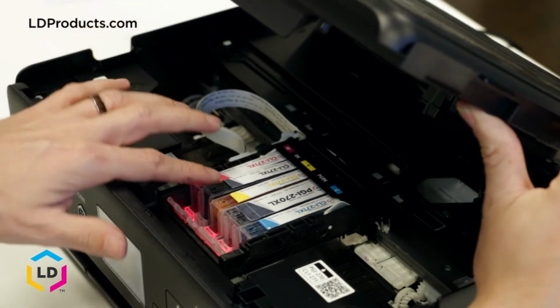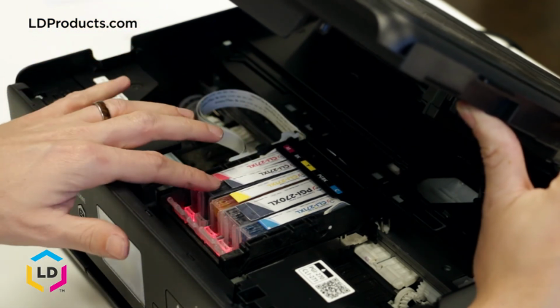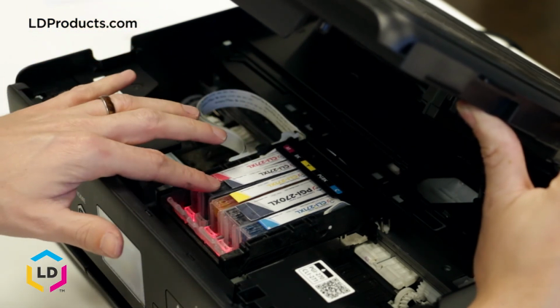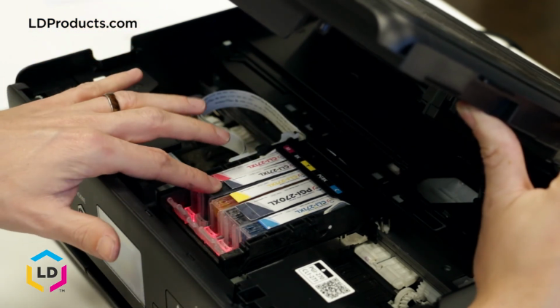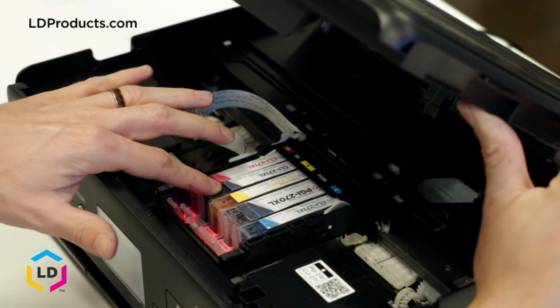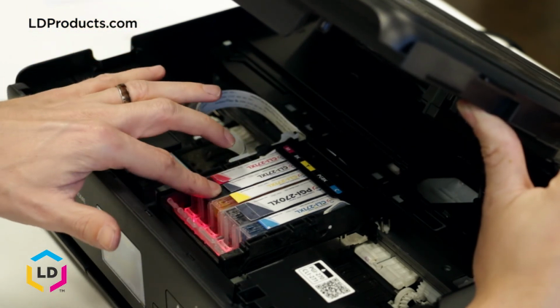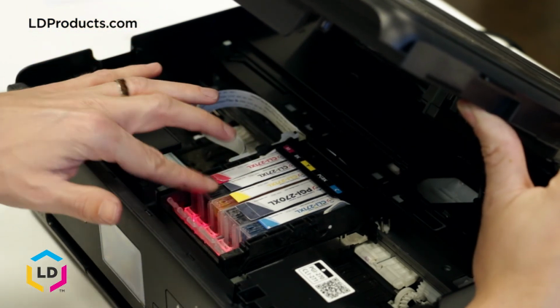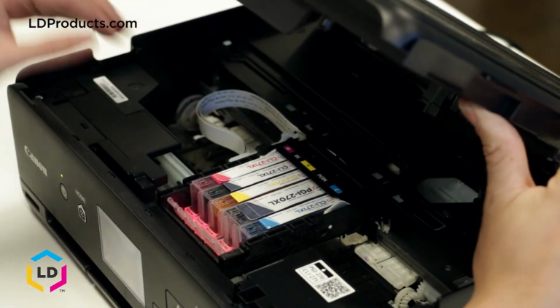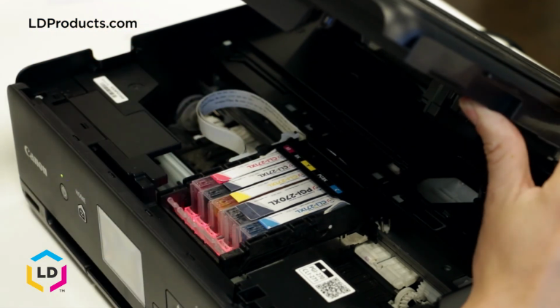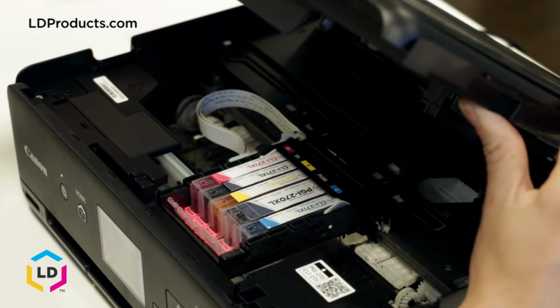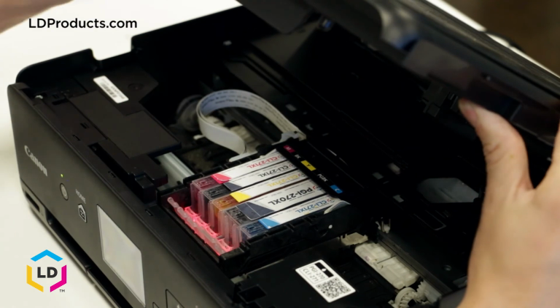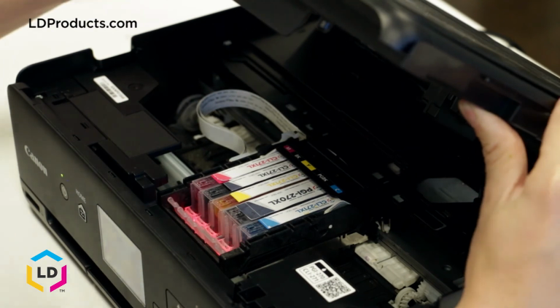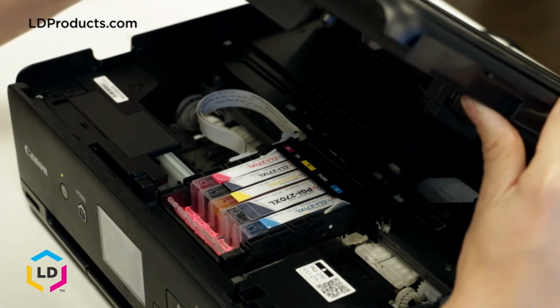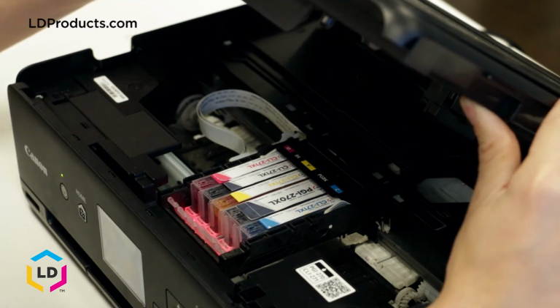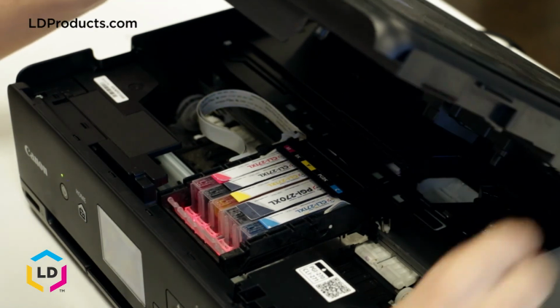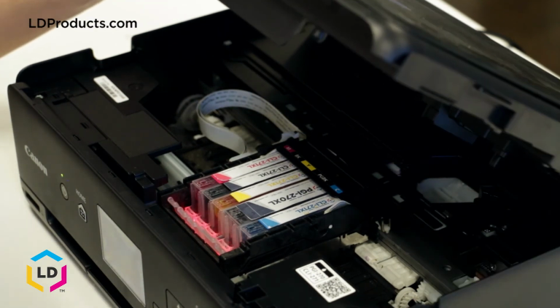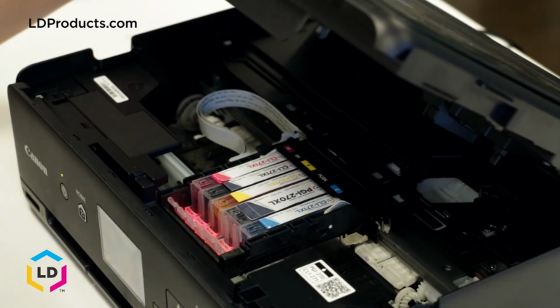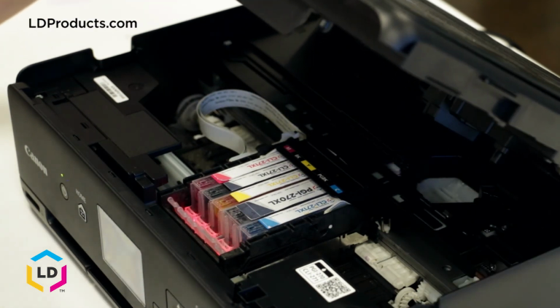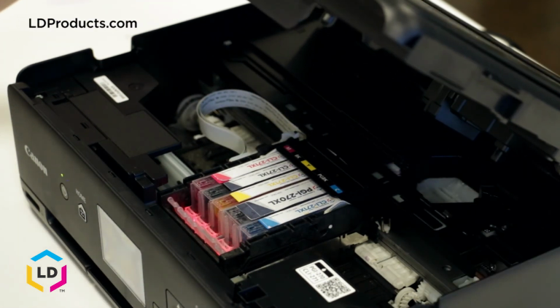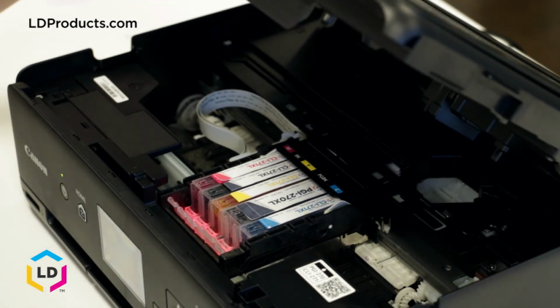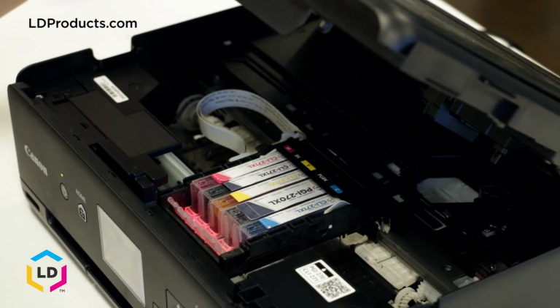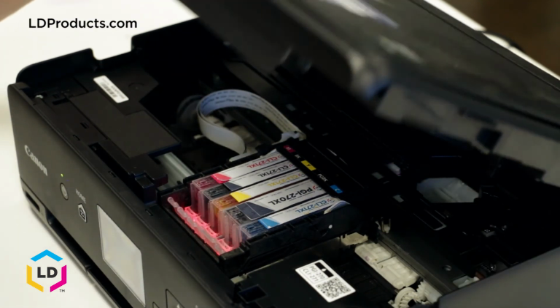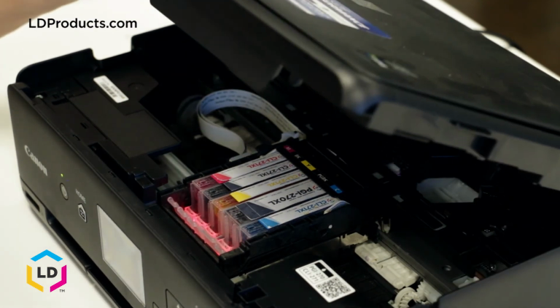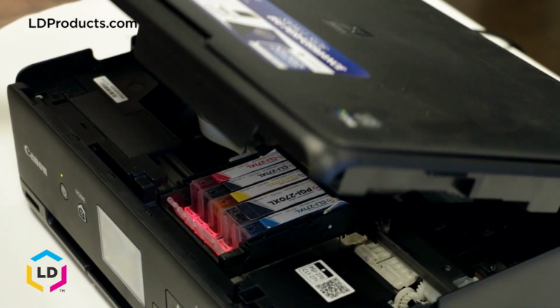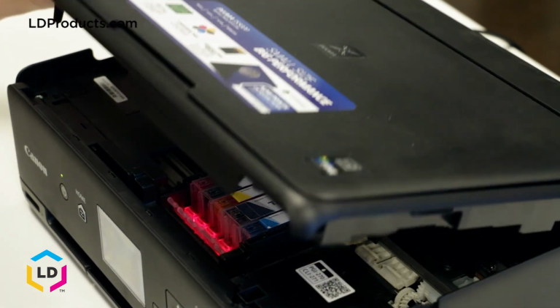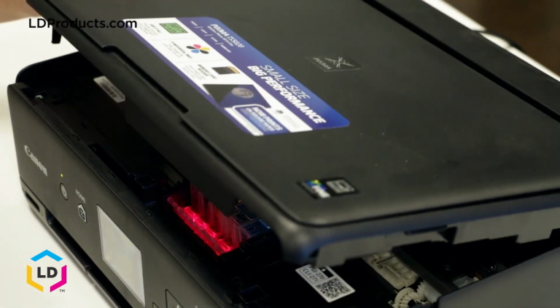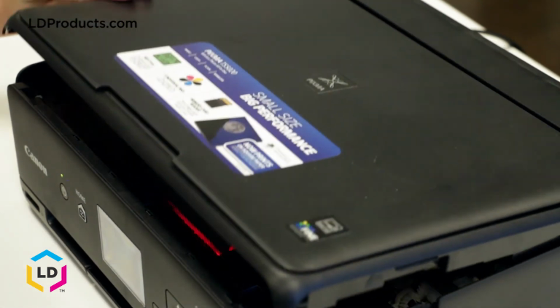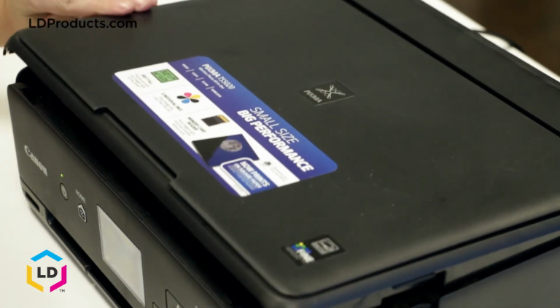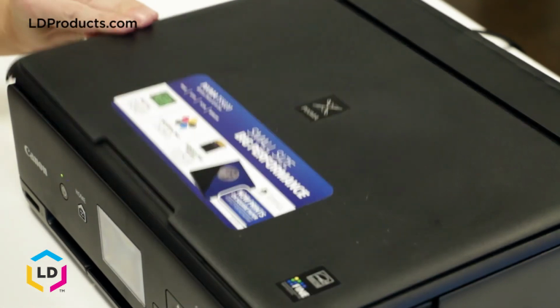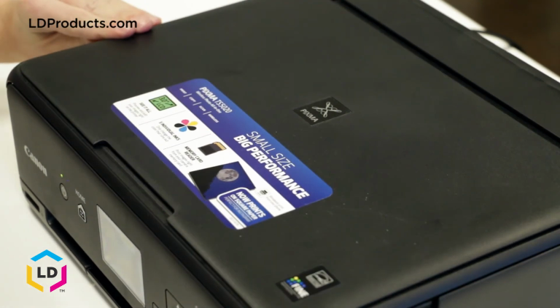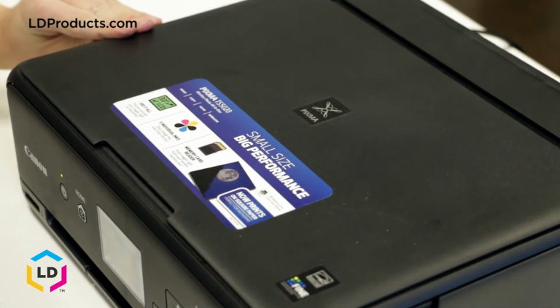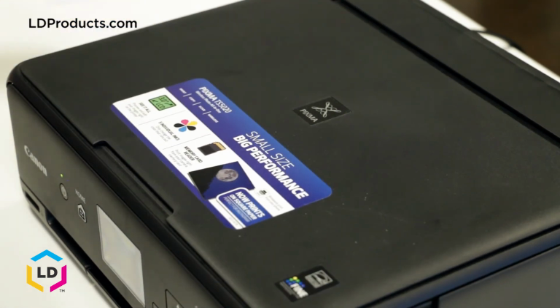If you're not sure what cartridges work with your printer, consult your printer's user guide and you should be able to find all that information there. Thank you.